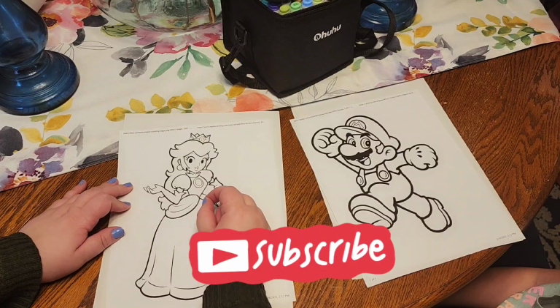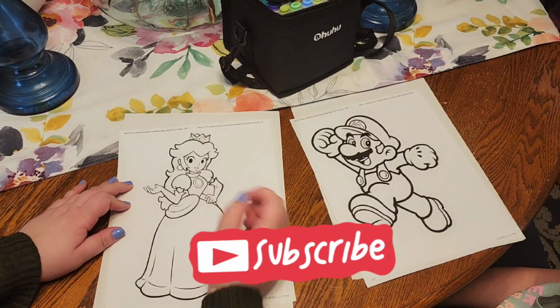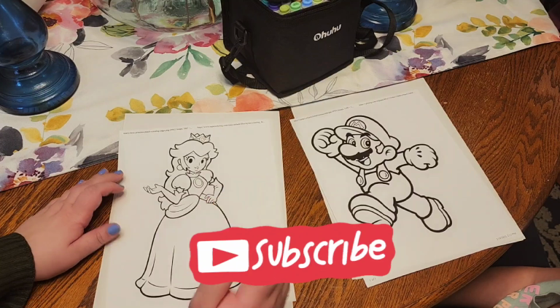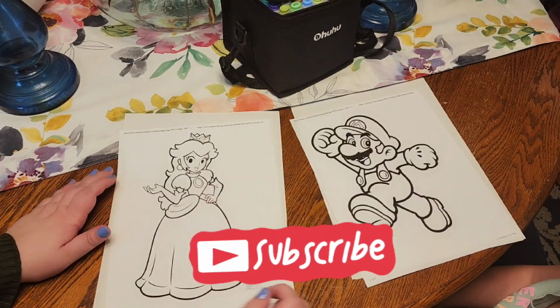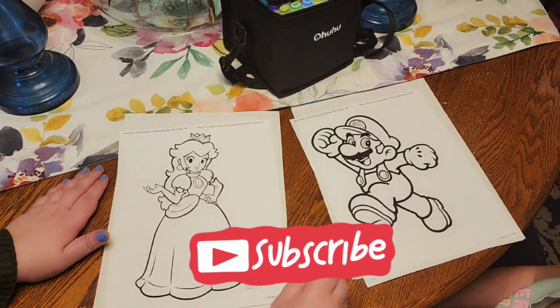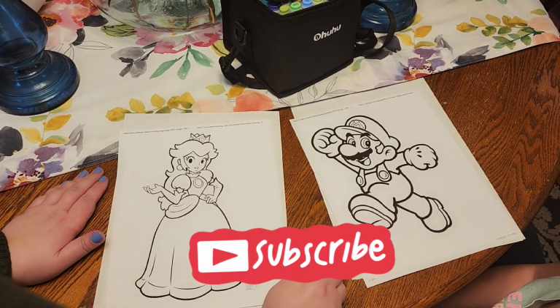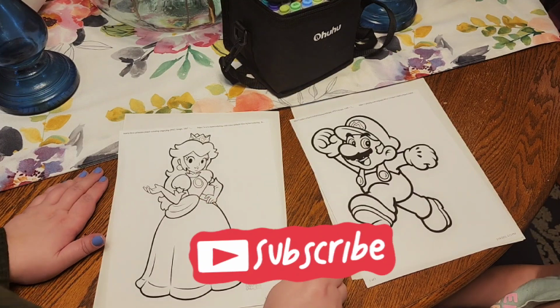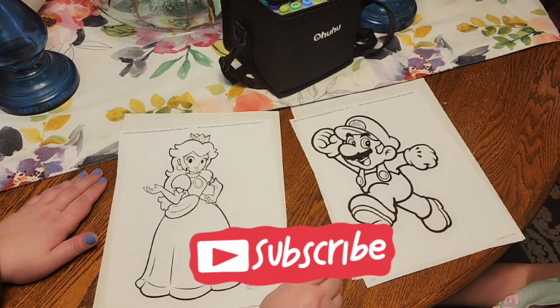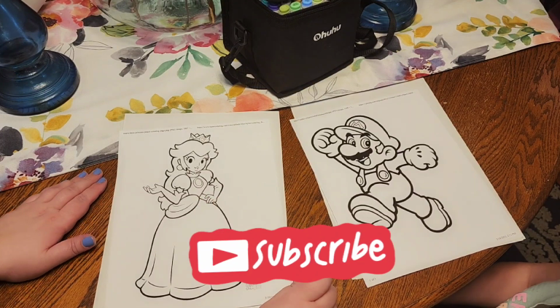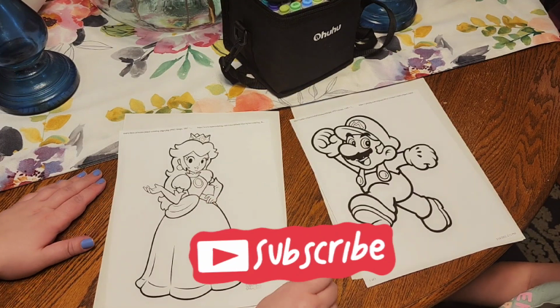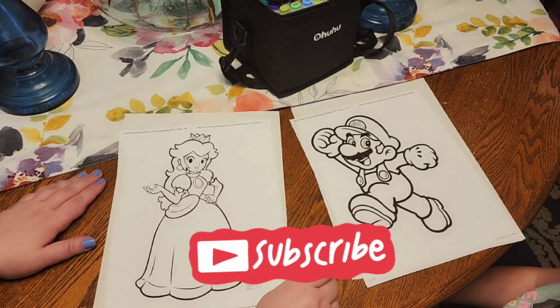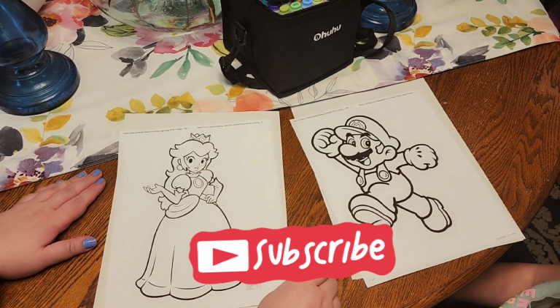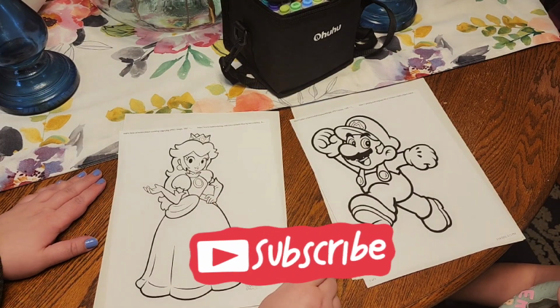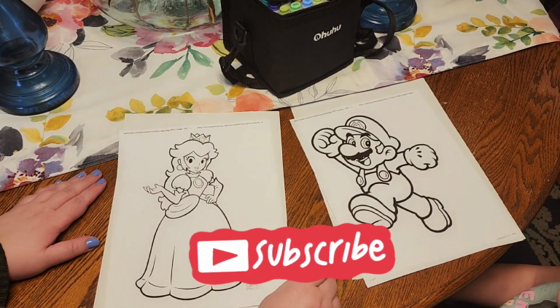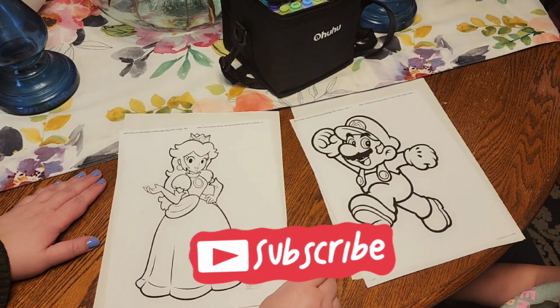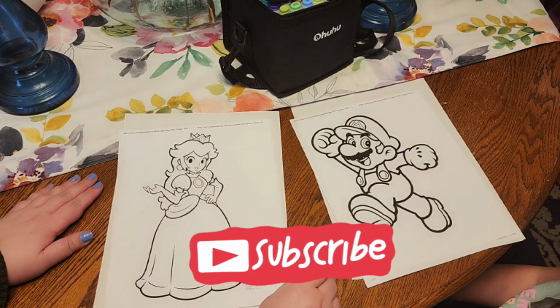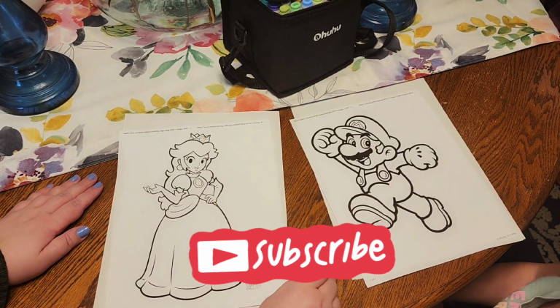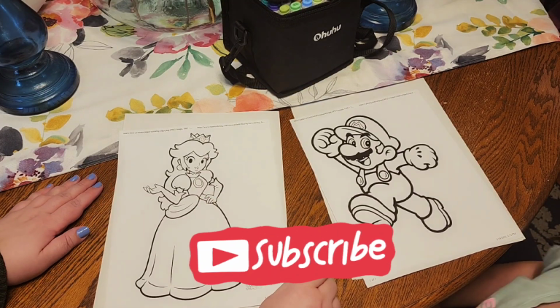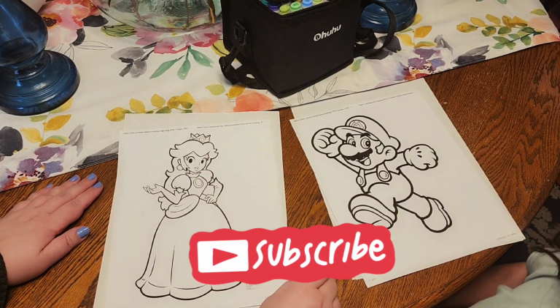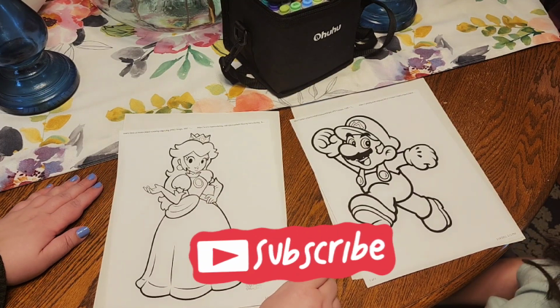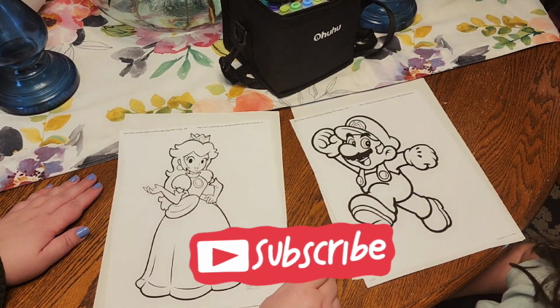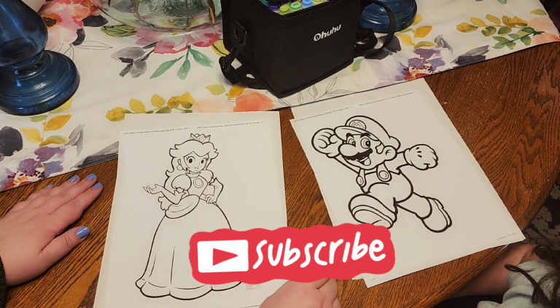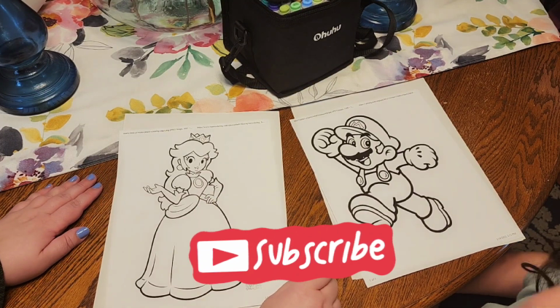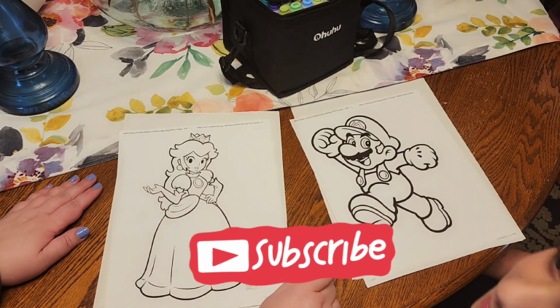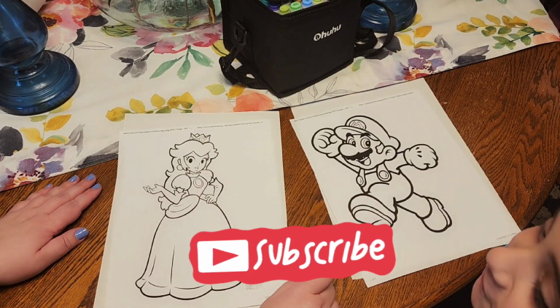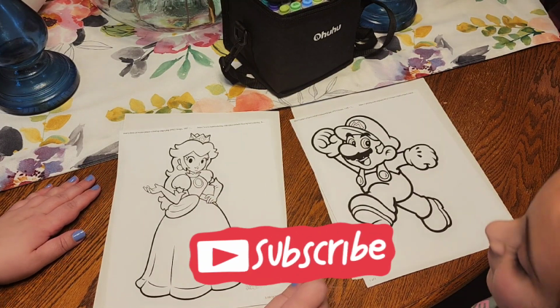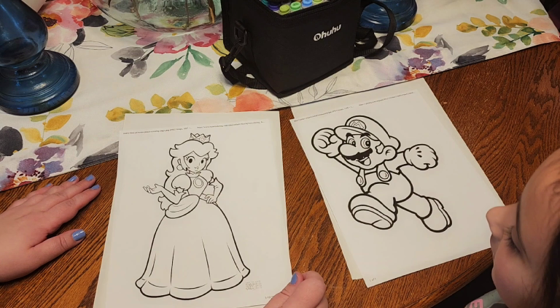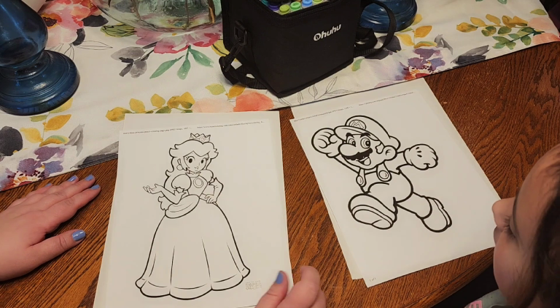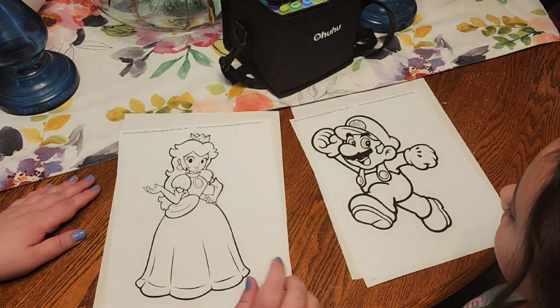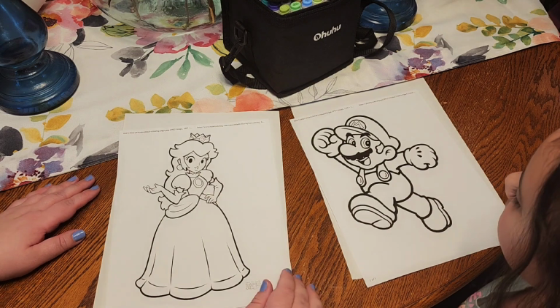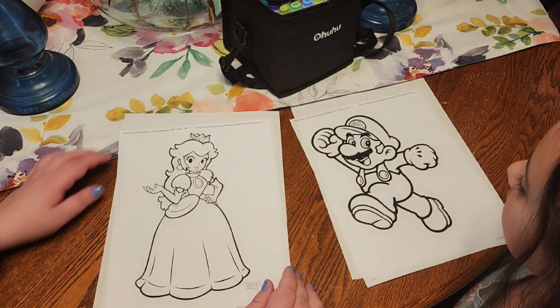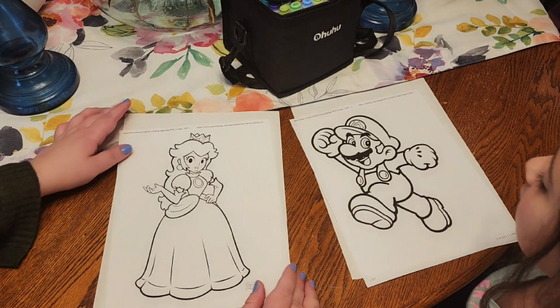Hi guys! I'm LMD. This is the night. Today we're doing a coloring video.